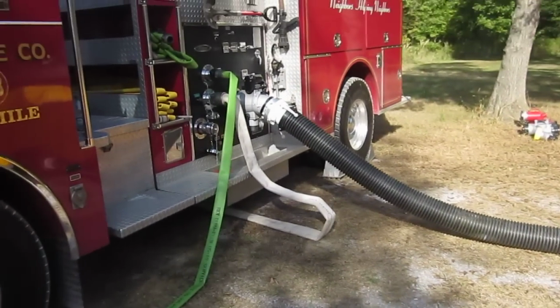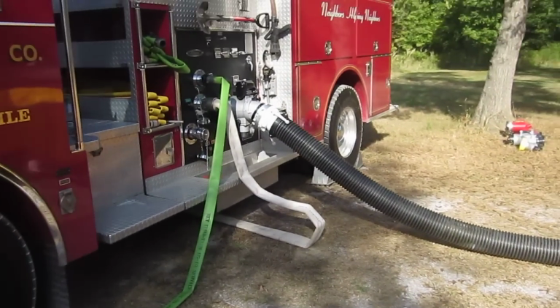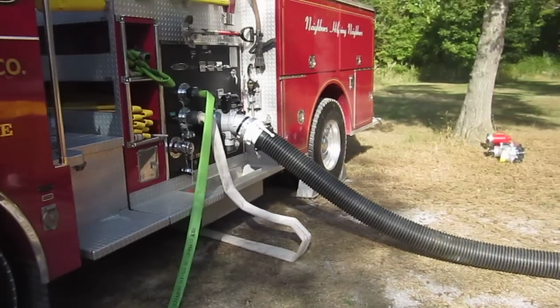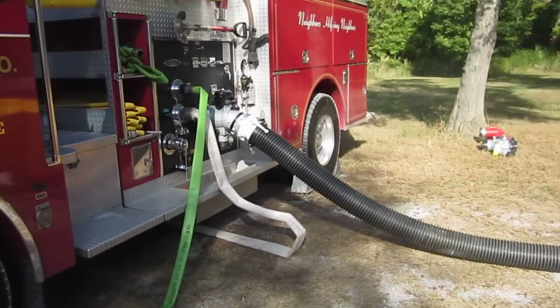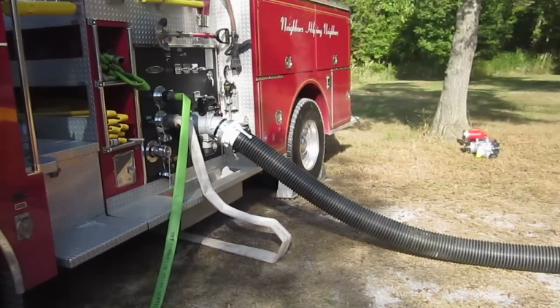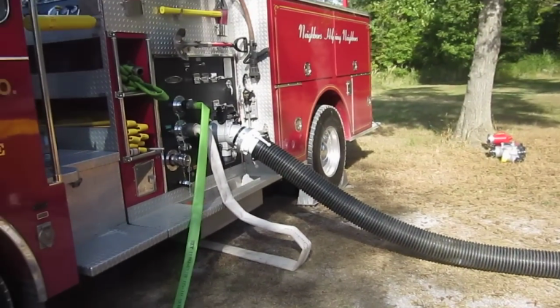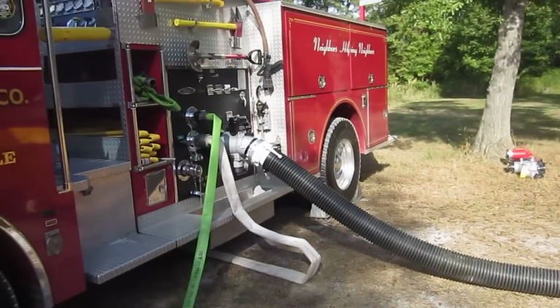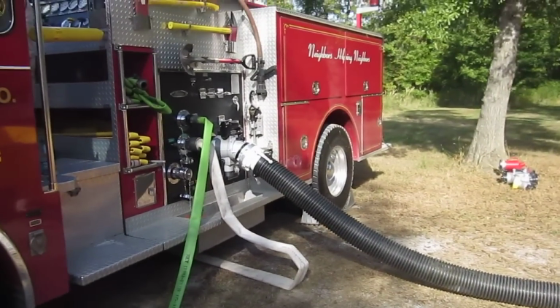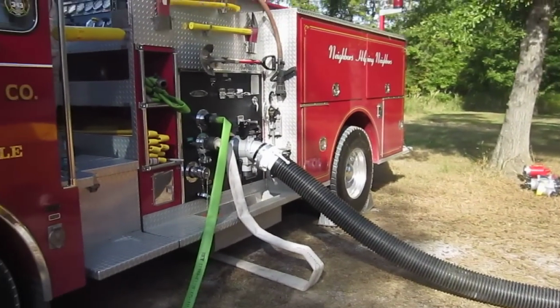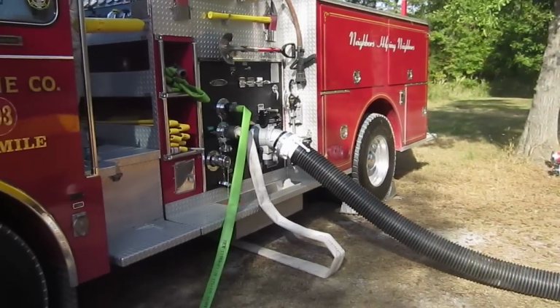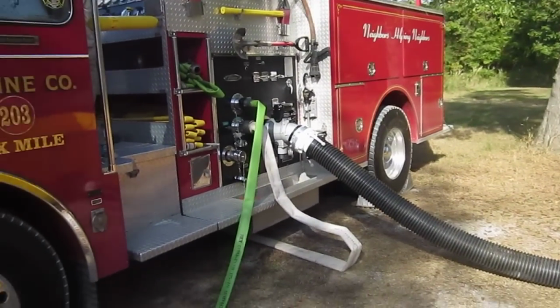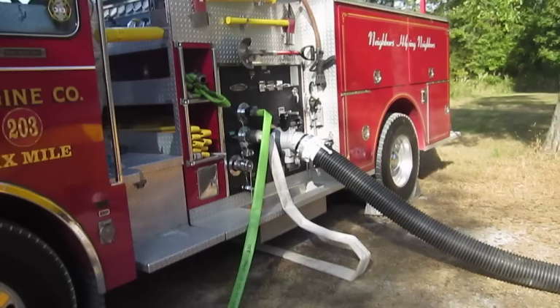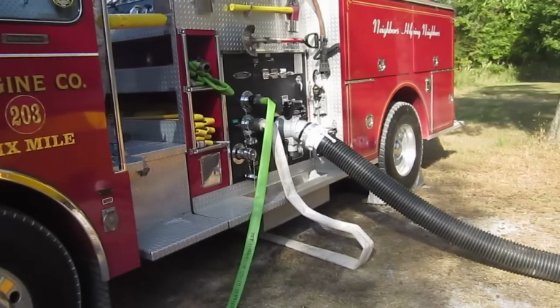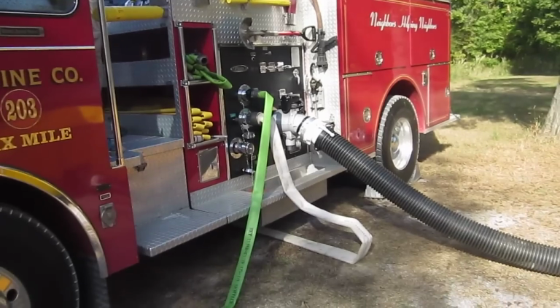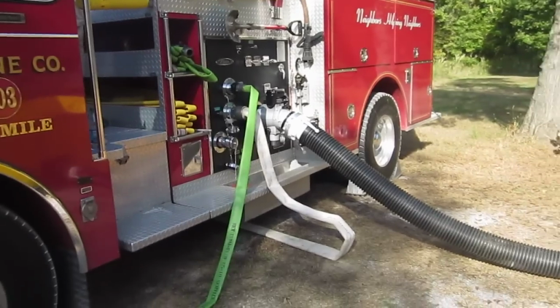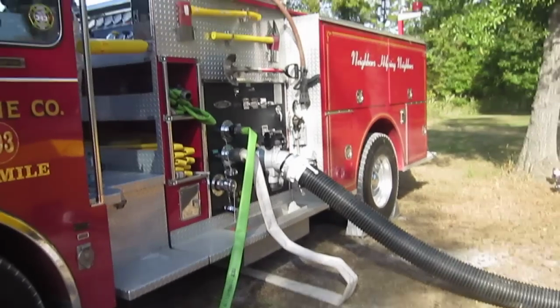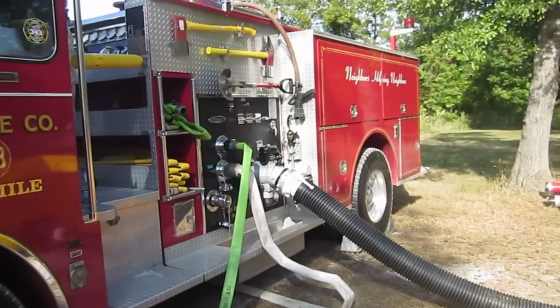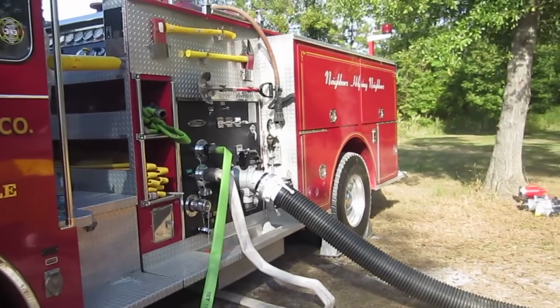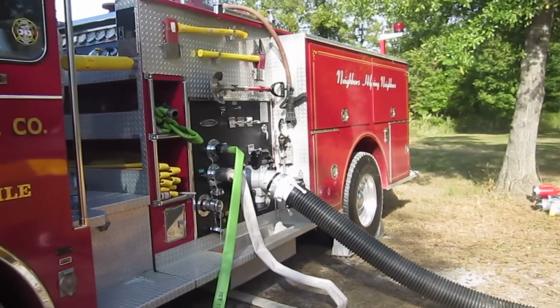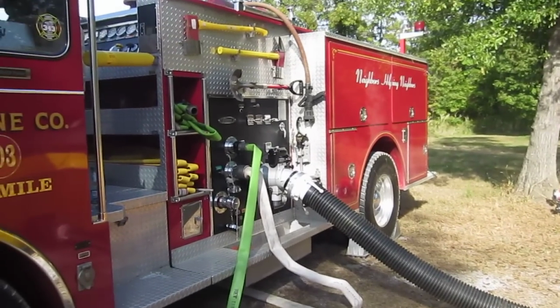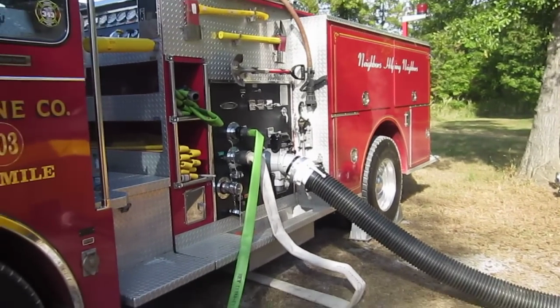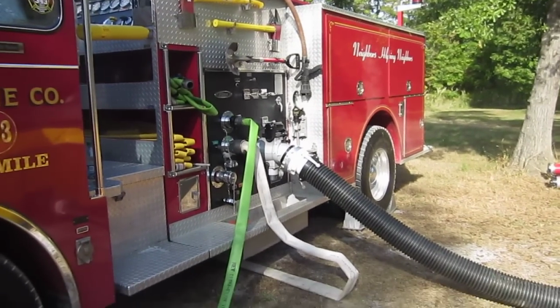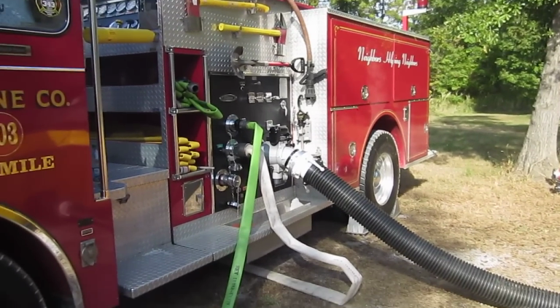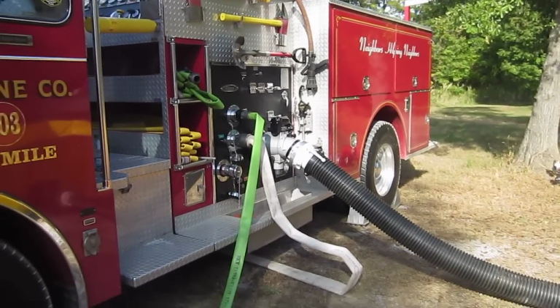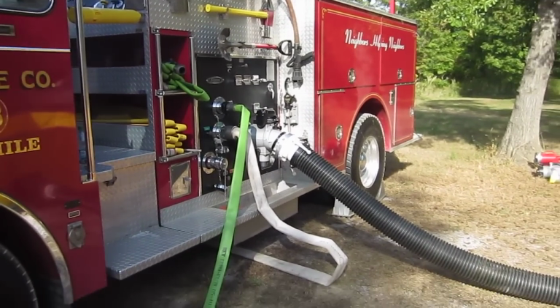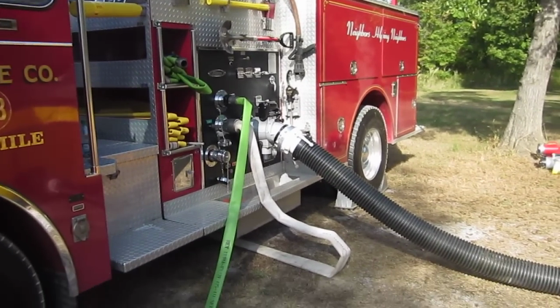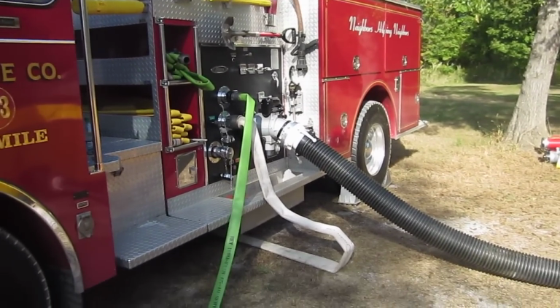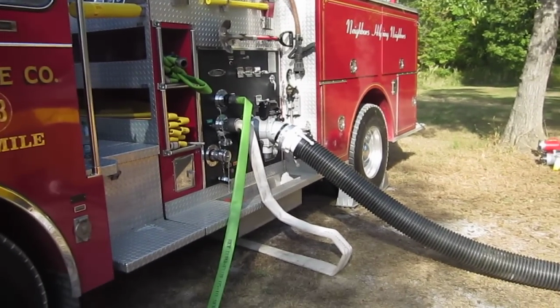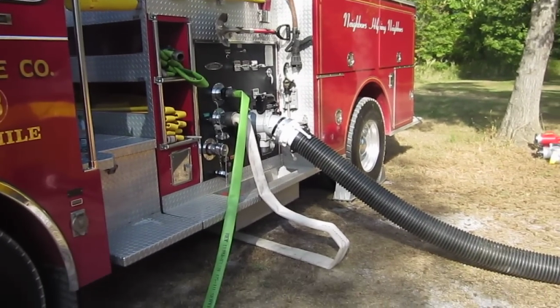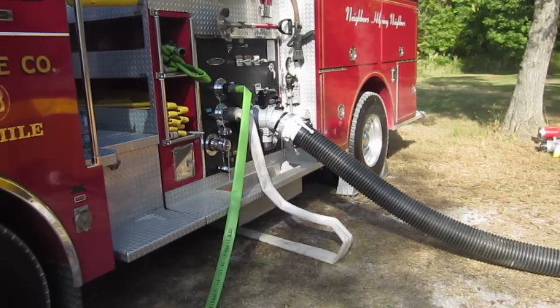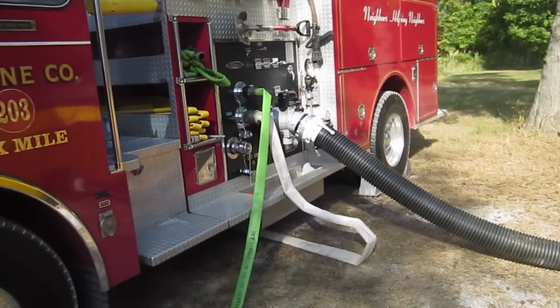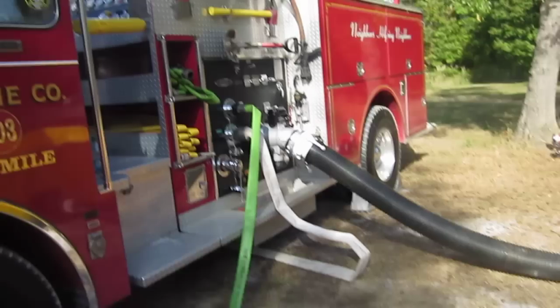We're in Shelby County, Alabama, for a Rural Water Supply Drill, part of a seminar.